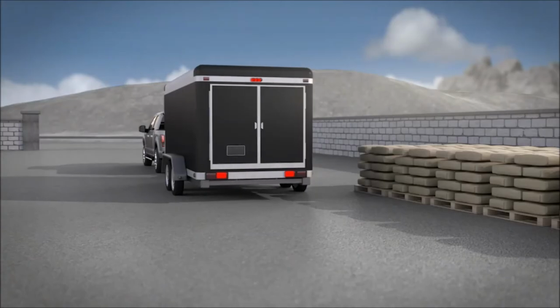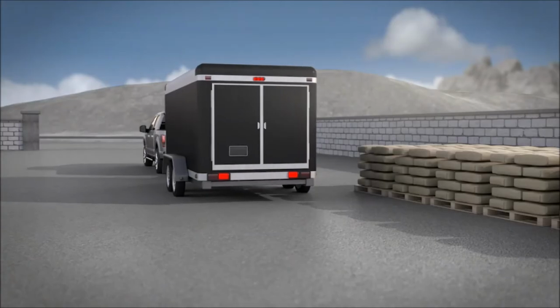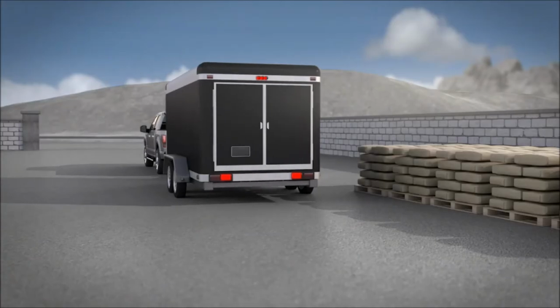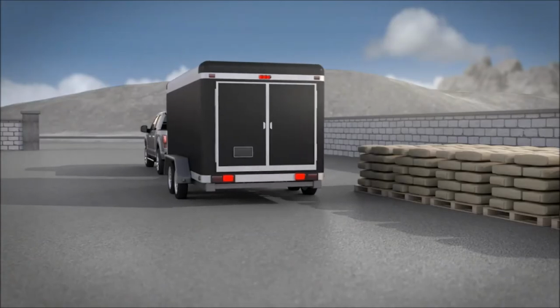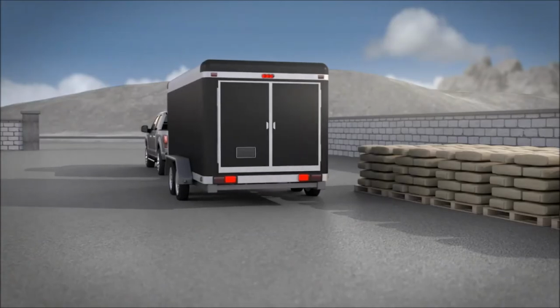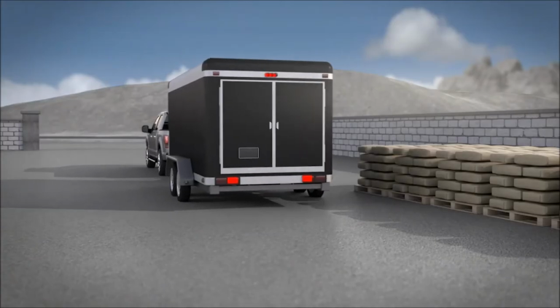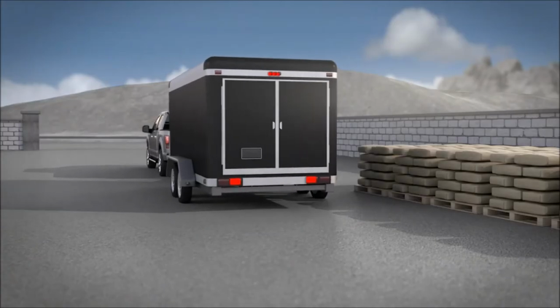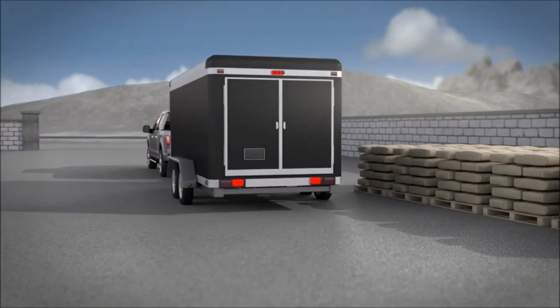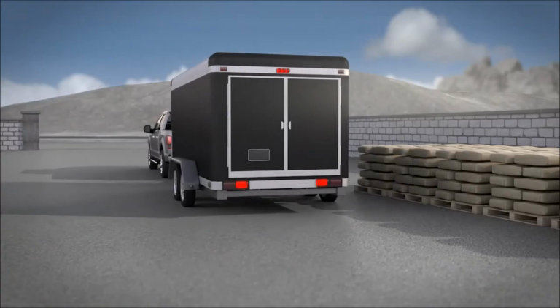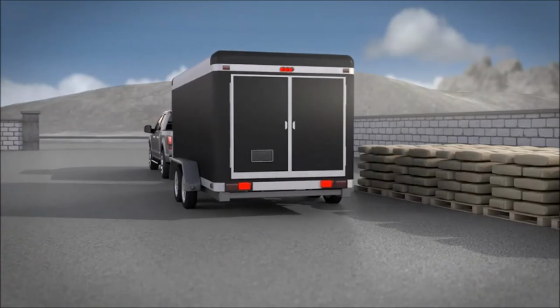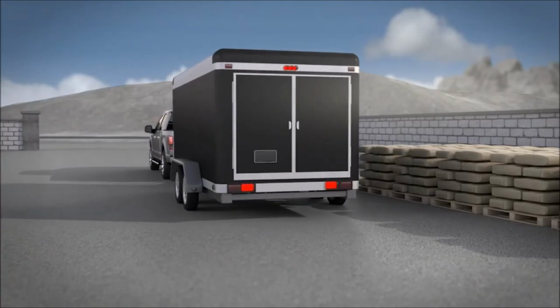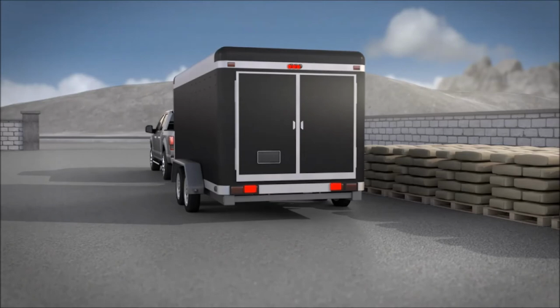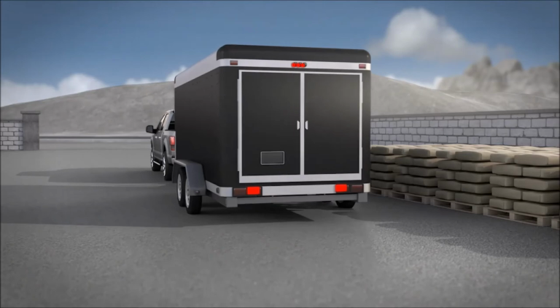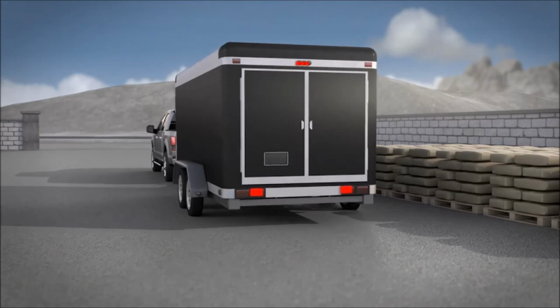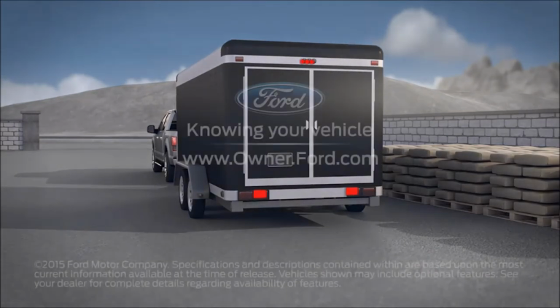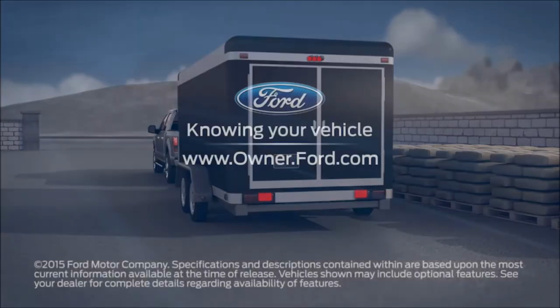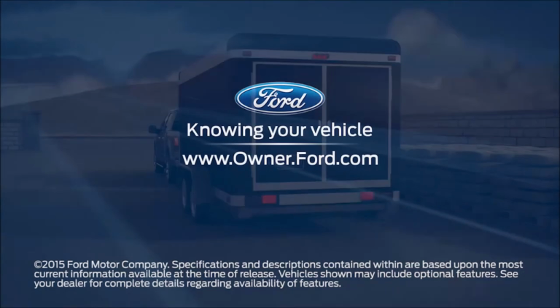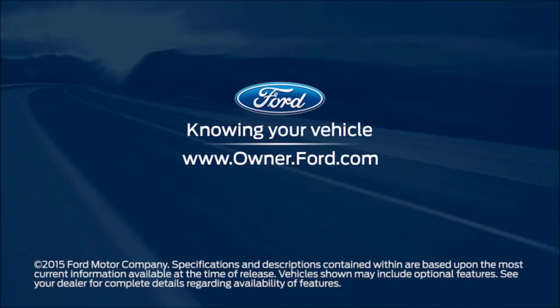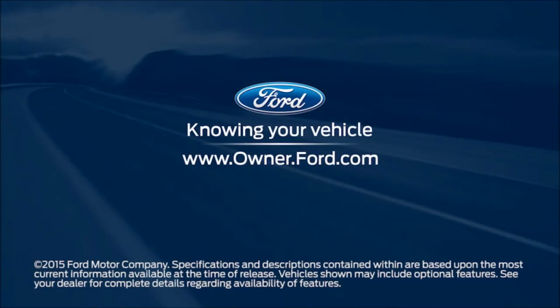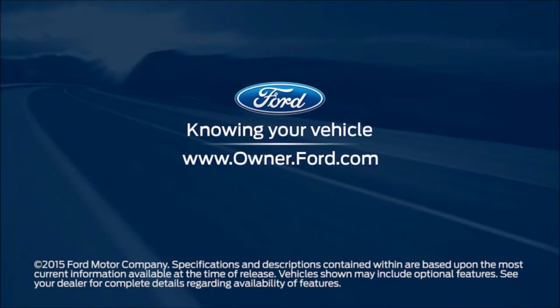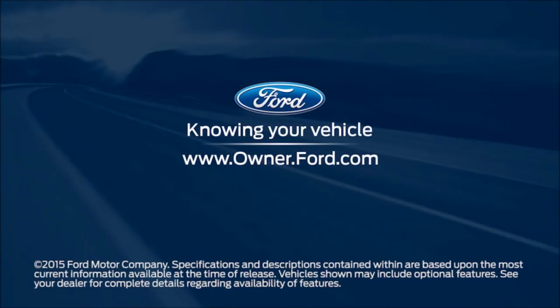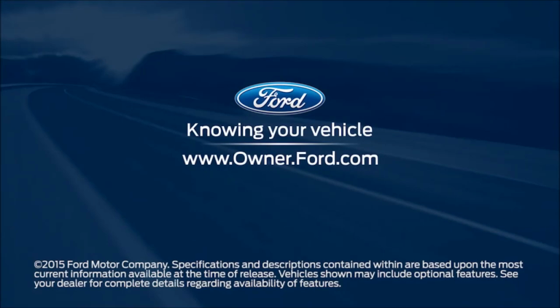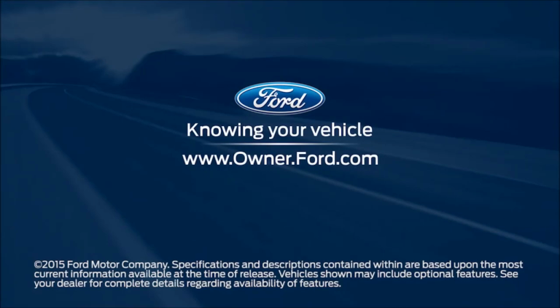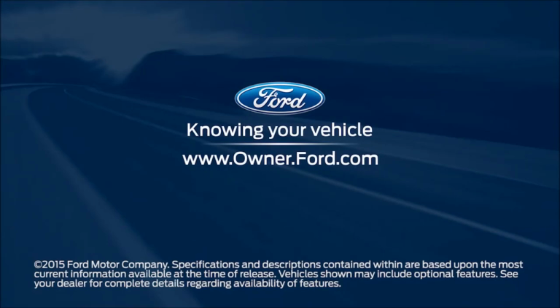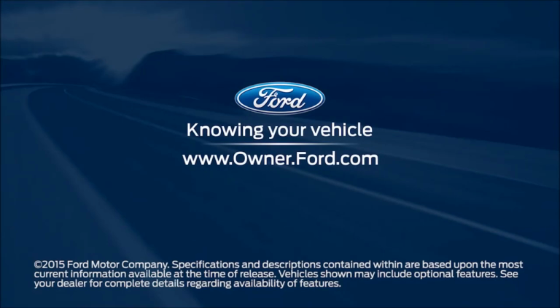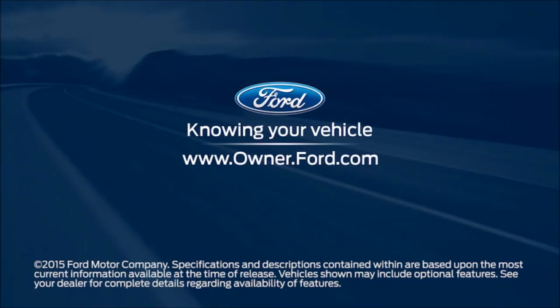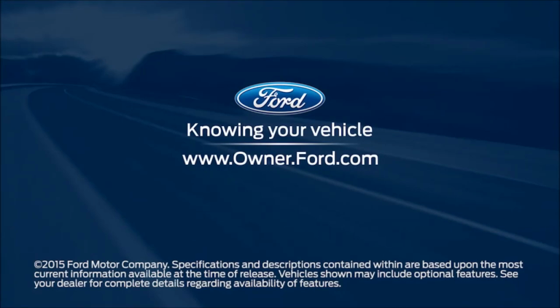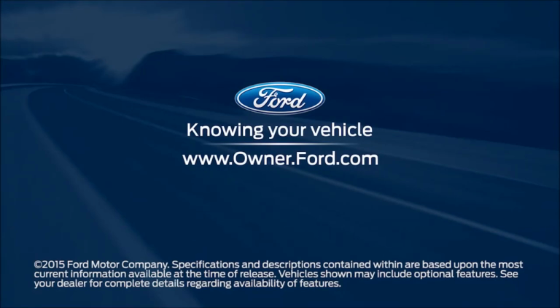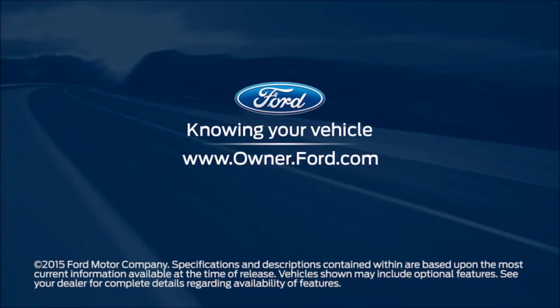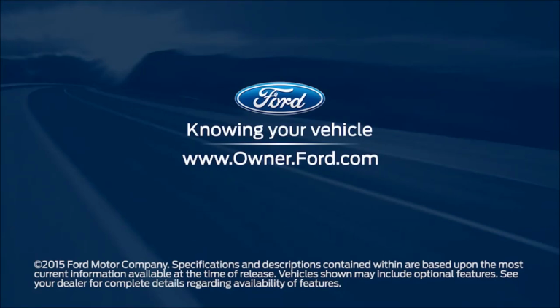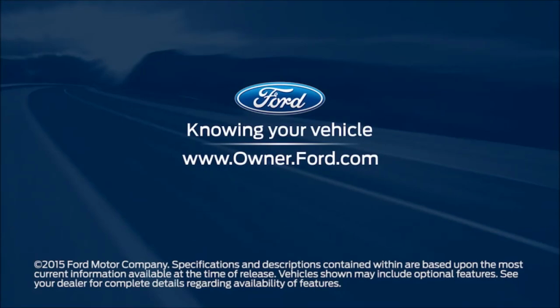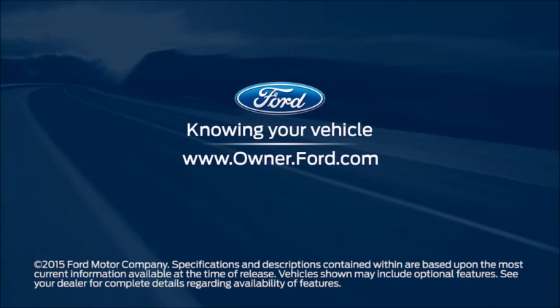You'll need to control the accelerator and brakes. Any questions? Go to Owner.Ford.com.